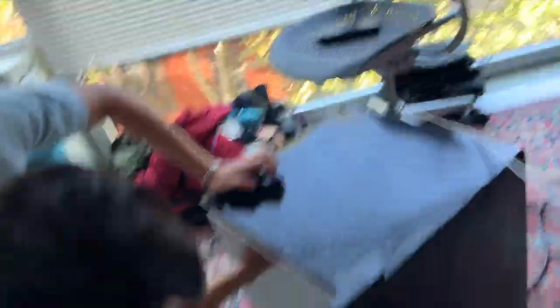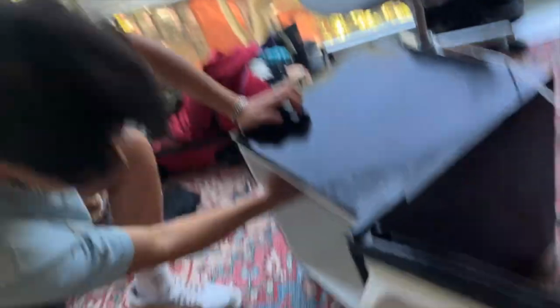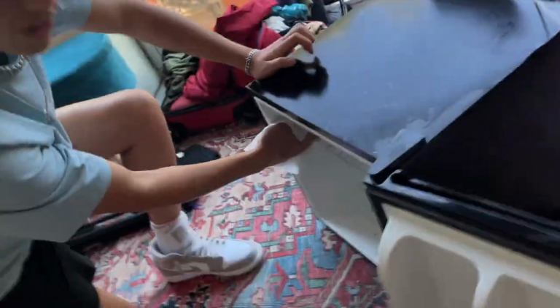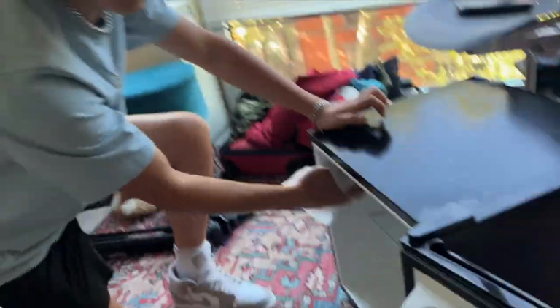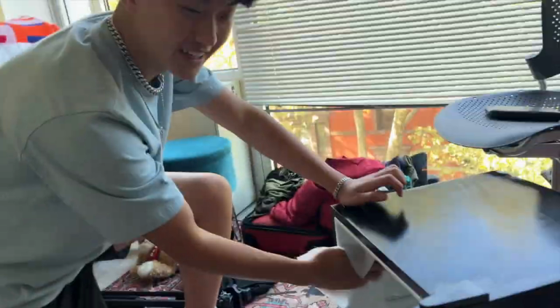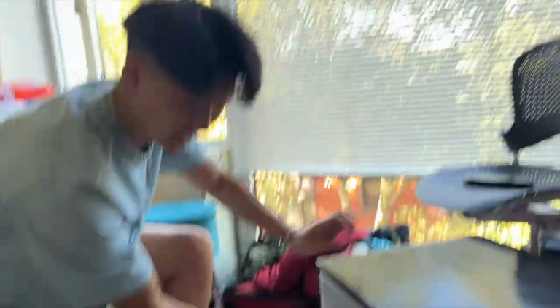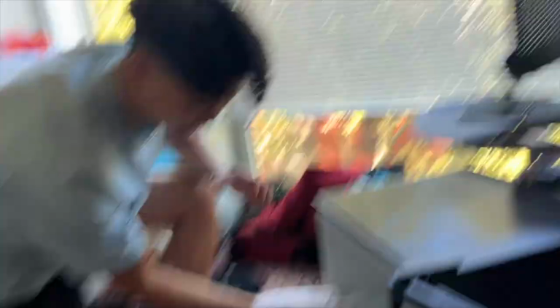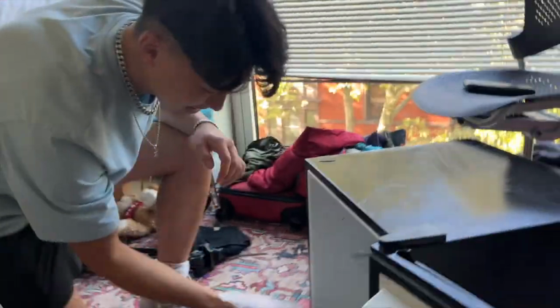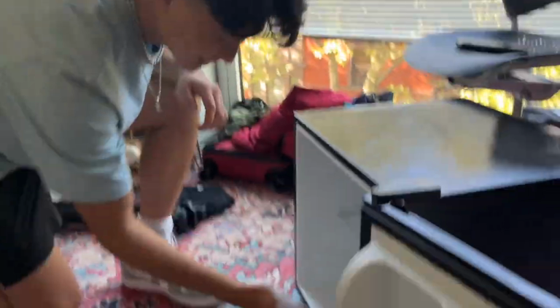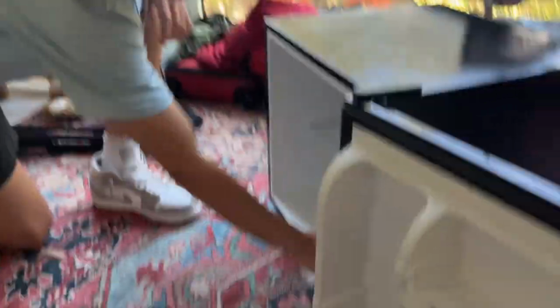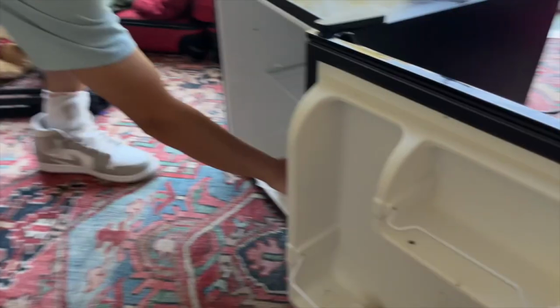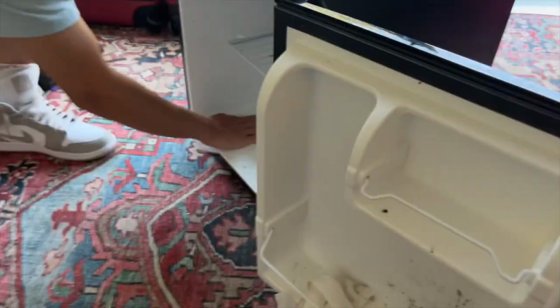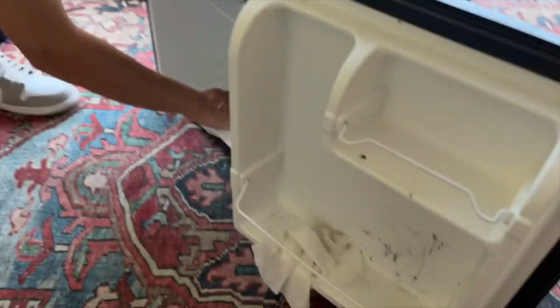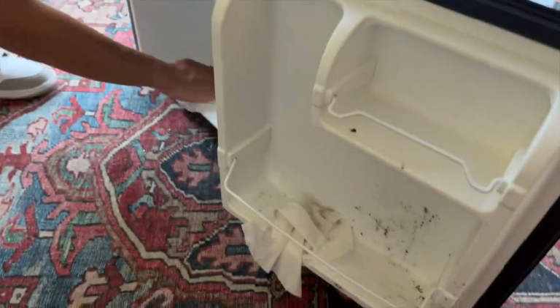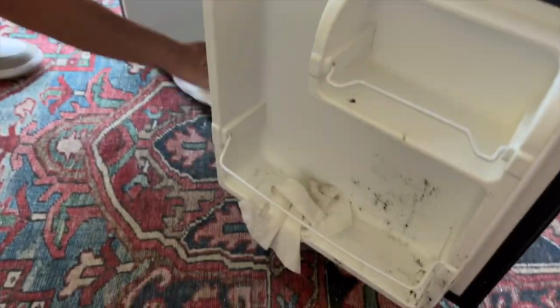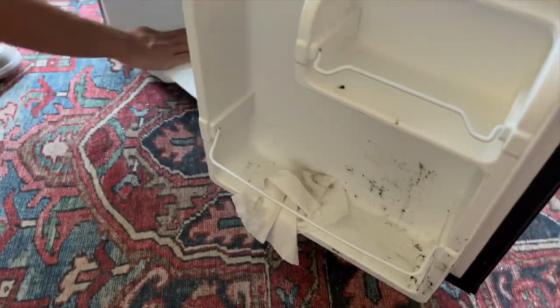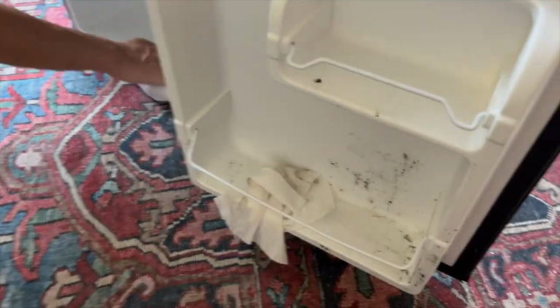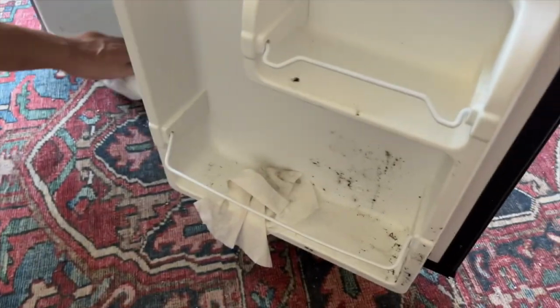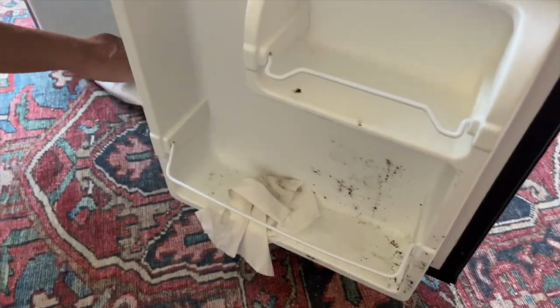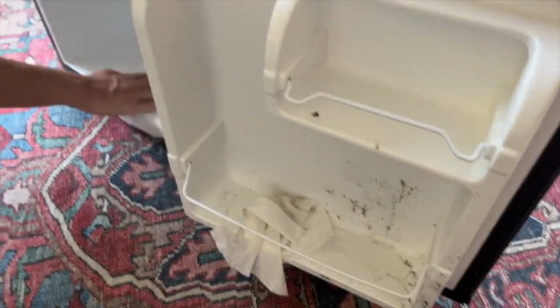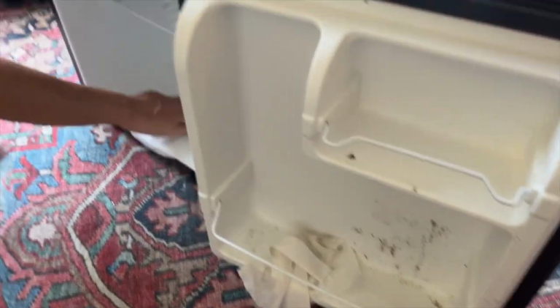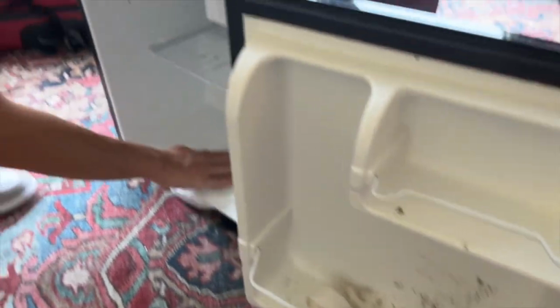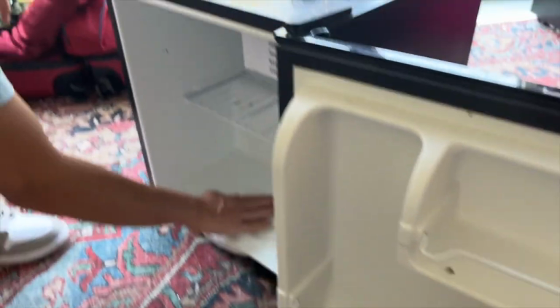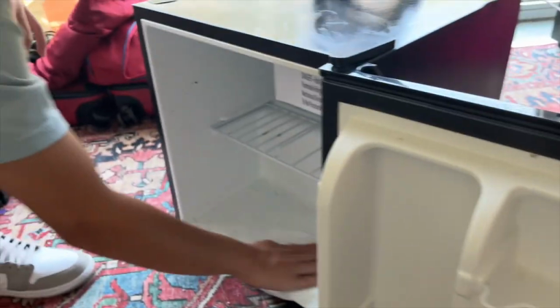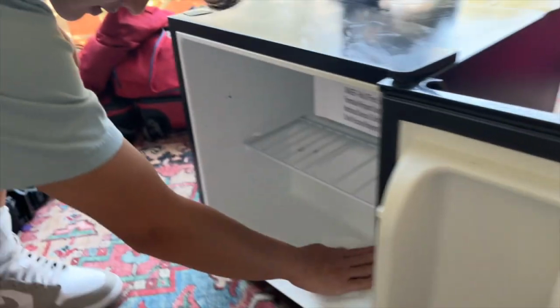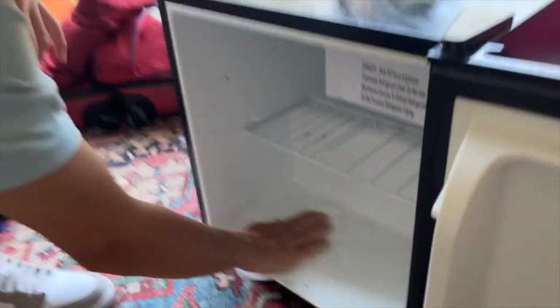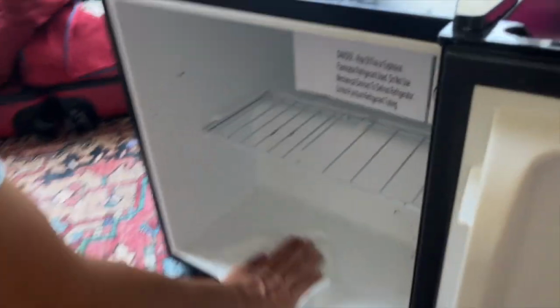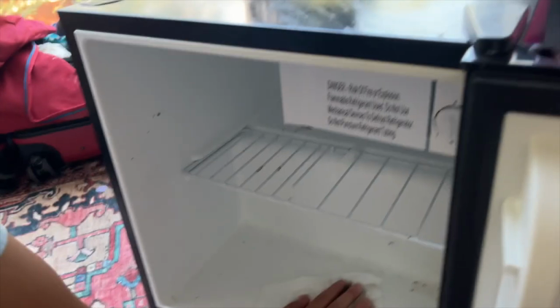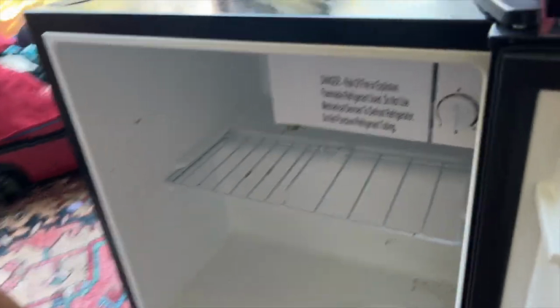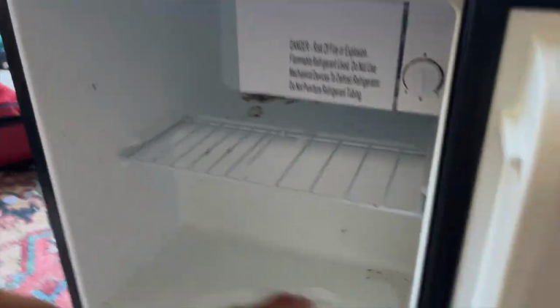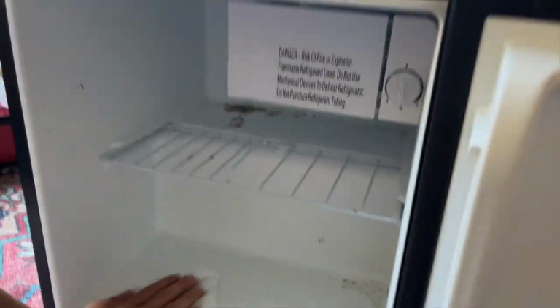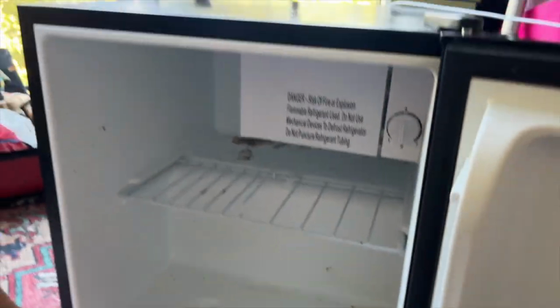I started my mini fridge this summer without electricity and now there's some mold in it. Ew!